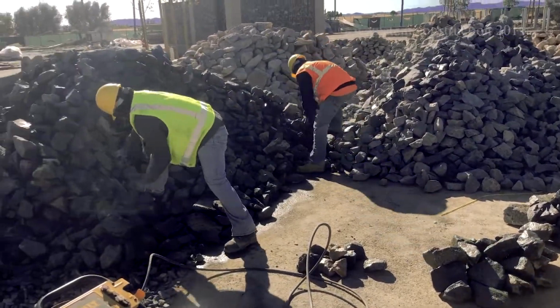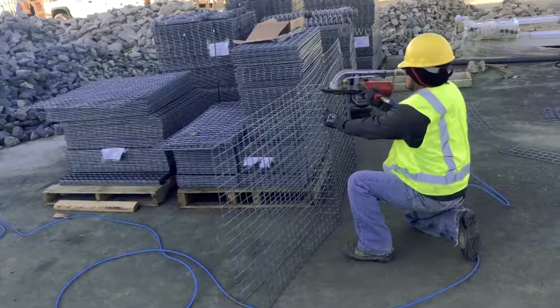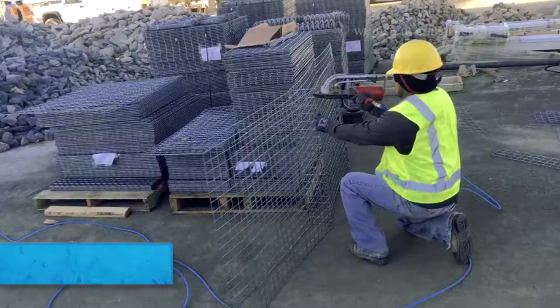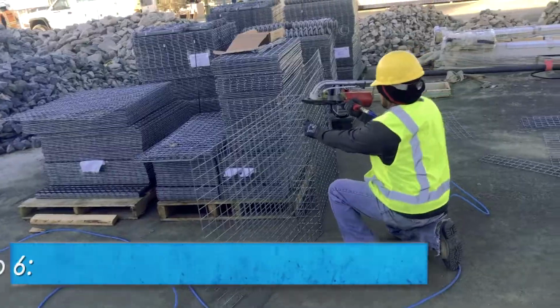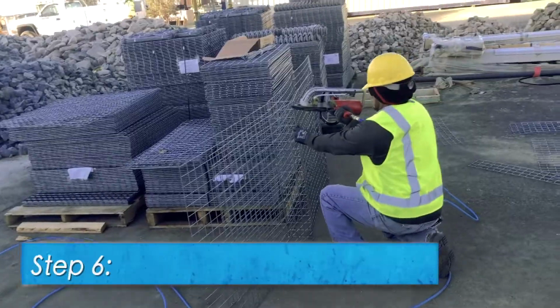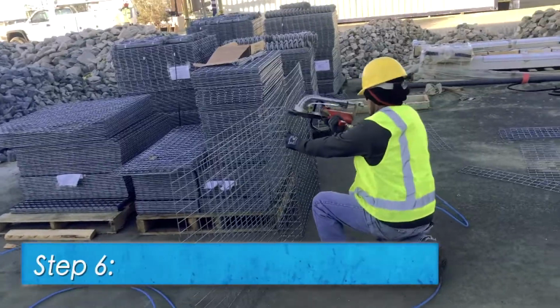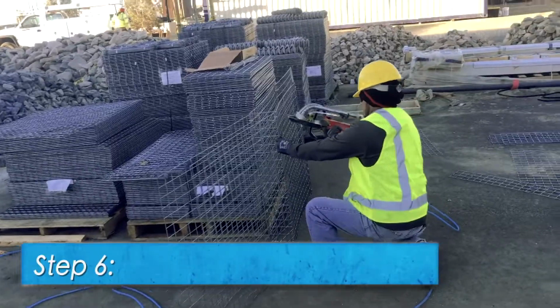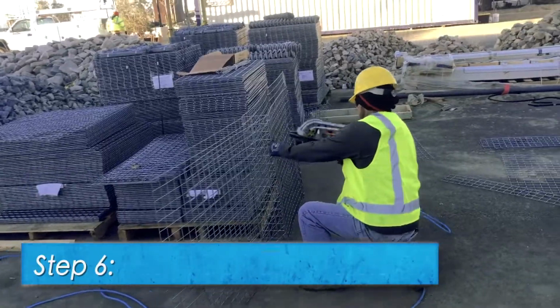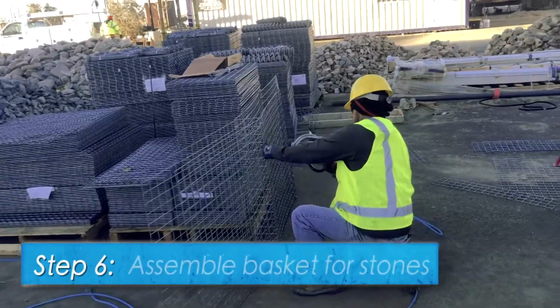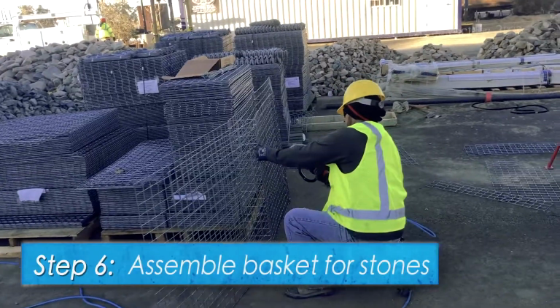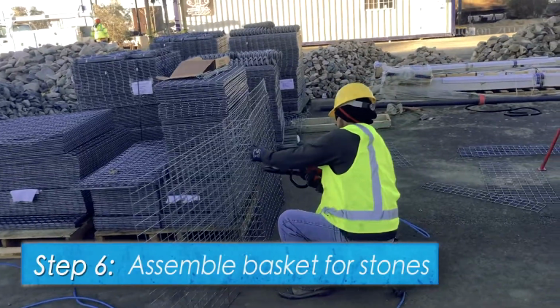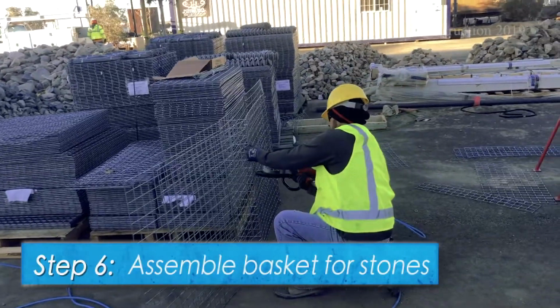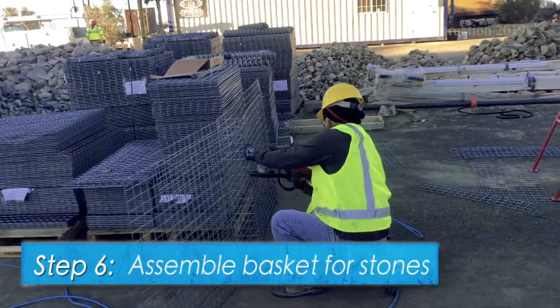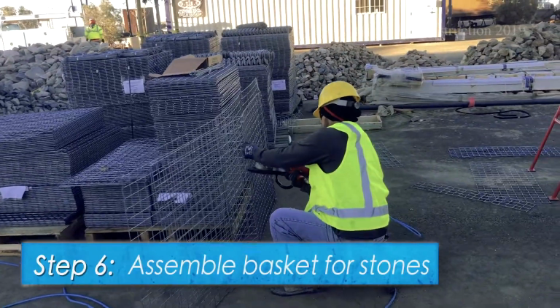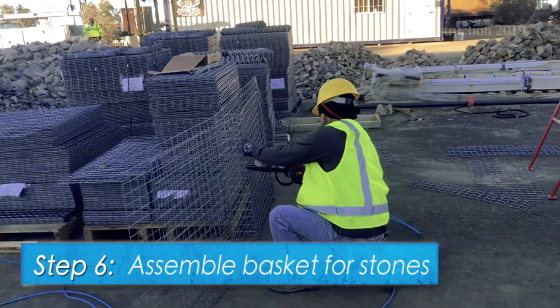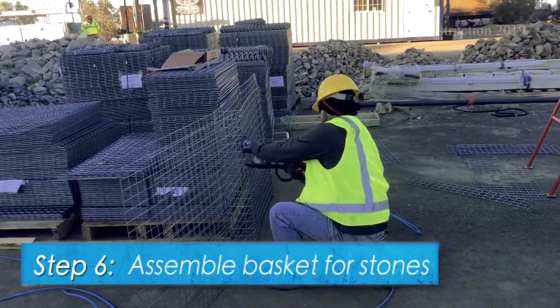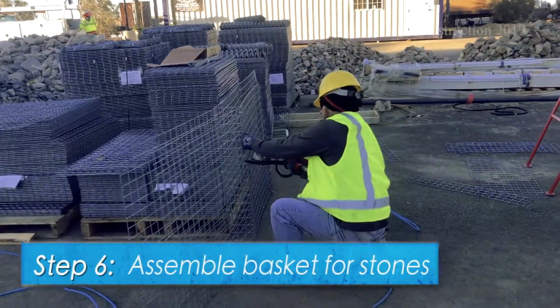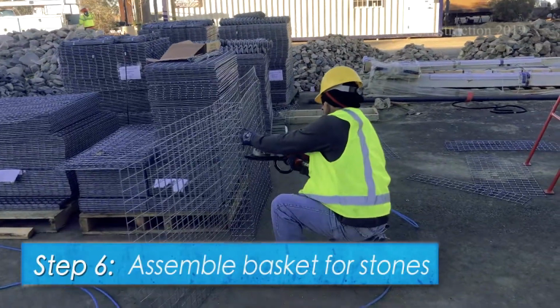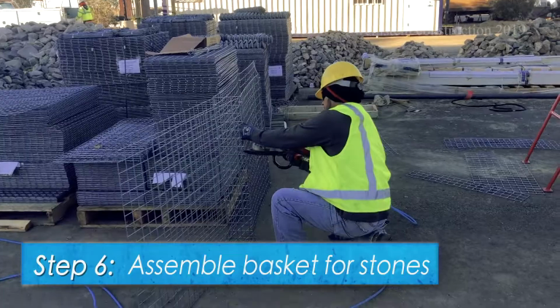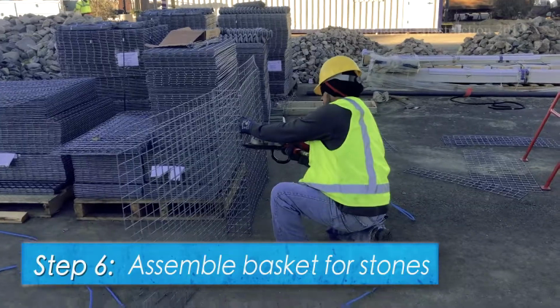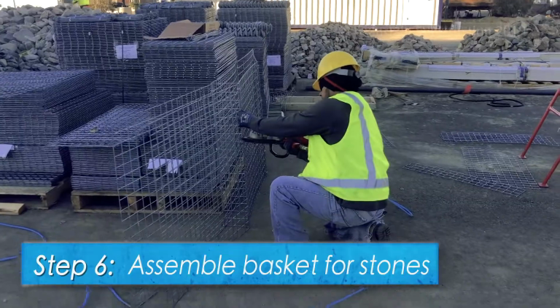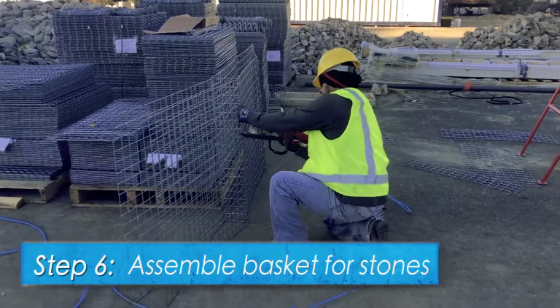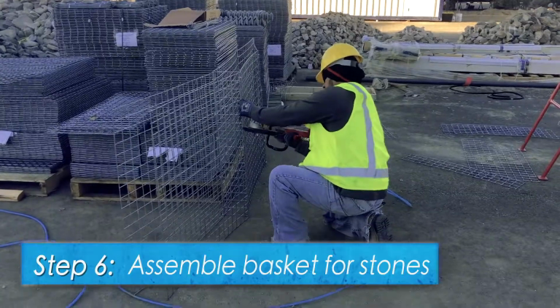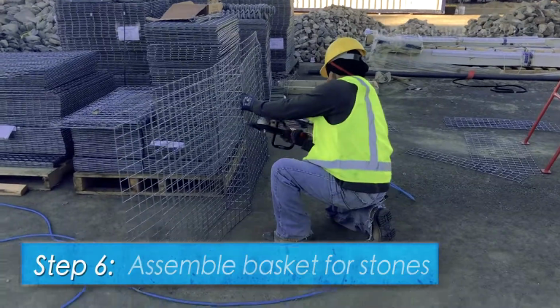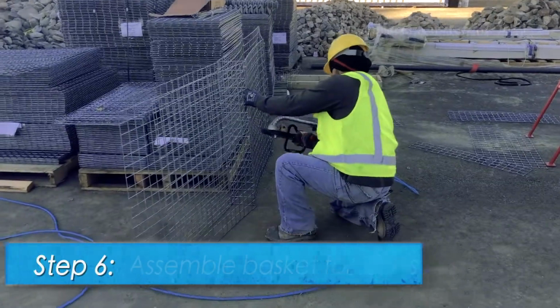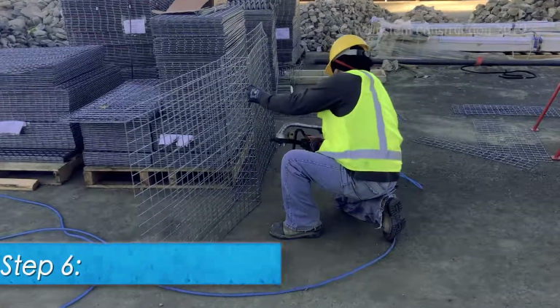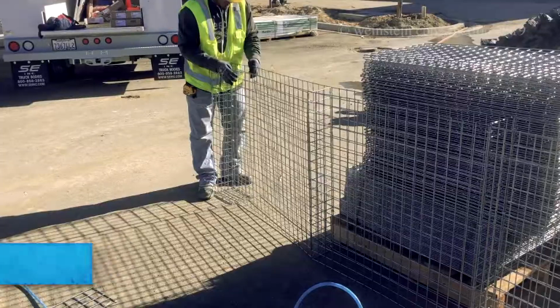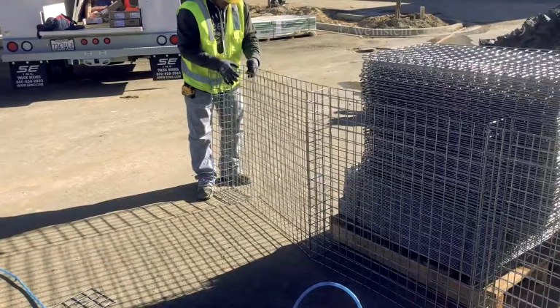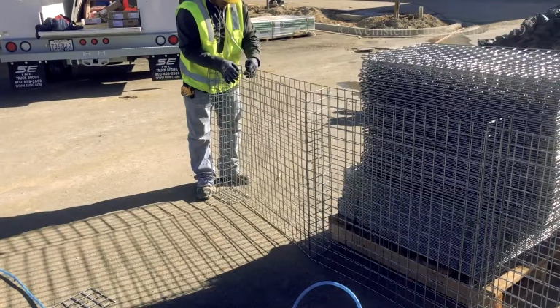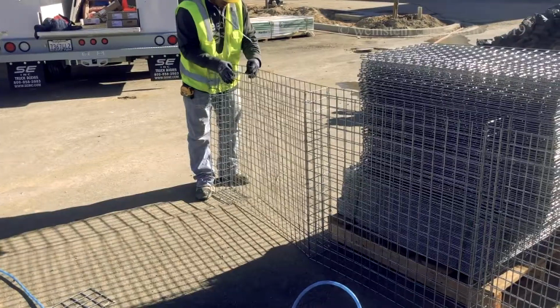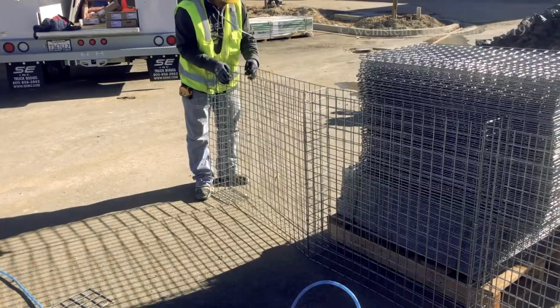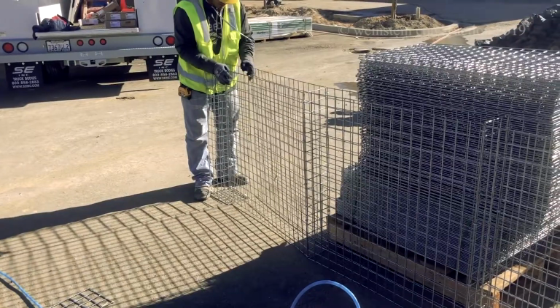Step 6. The Gabion baskets are assembled to the proper size, as needed.